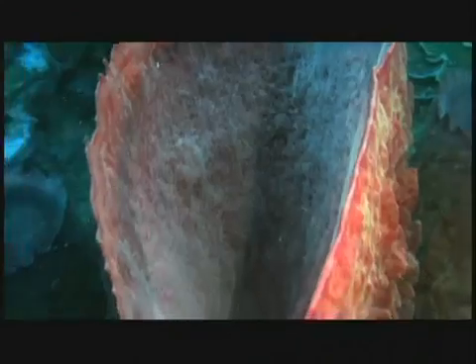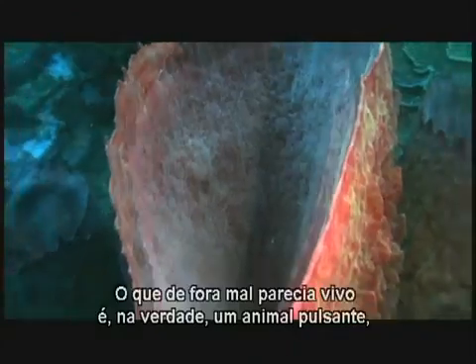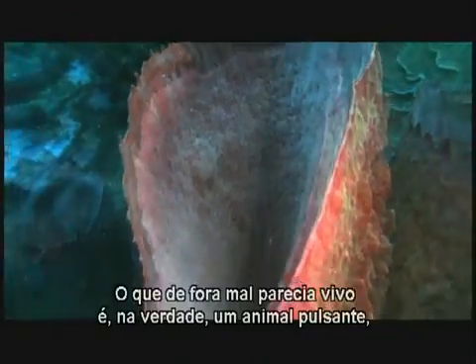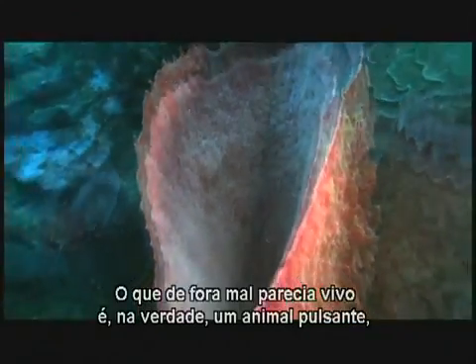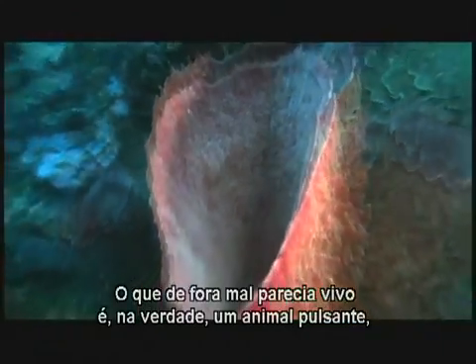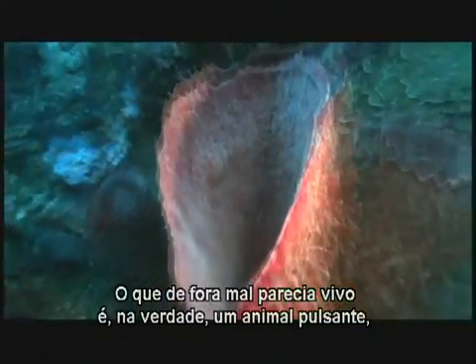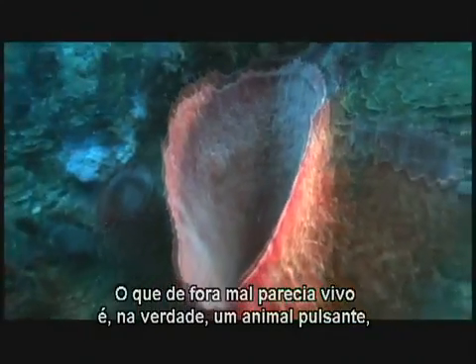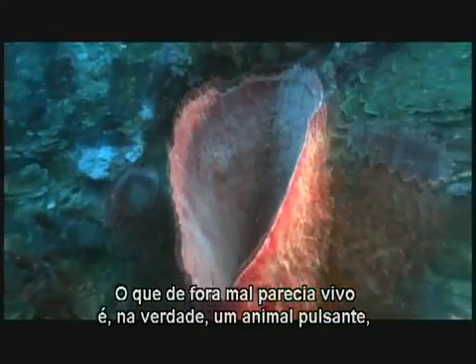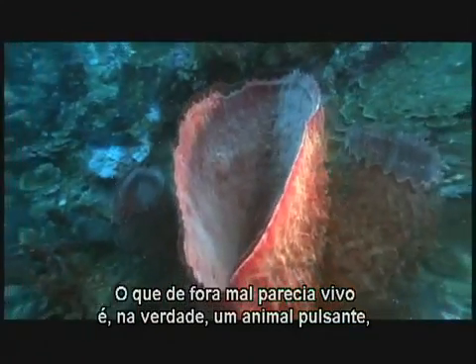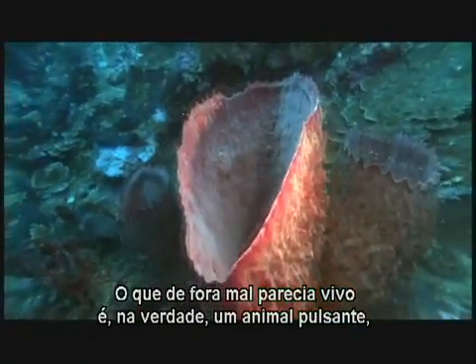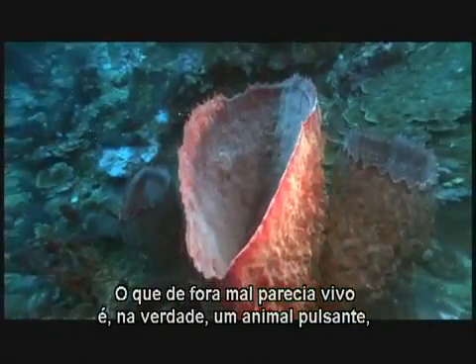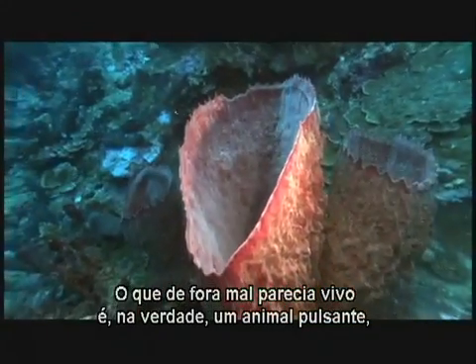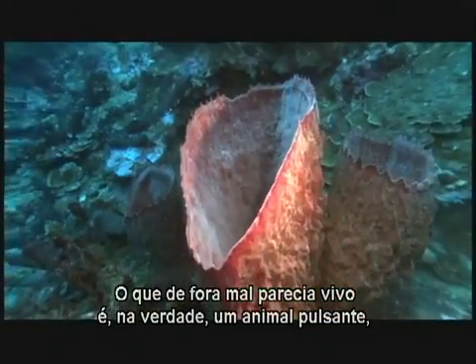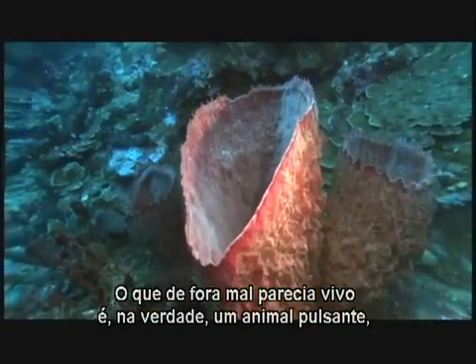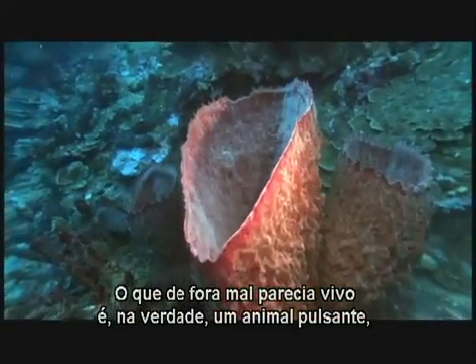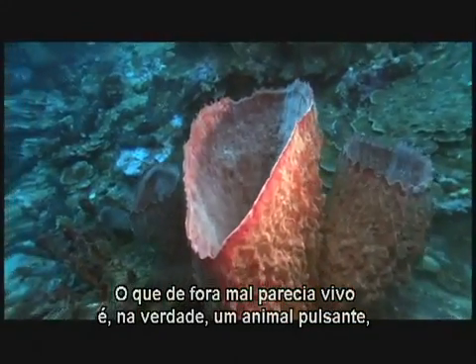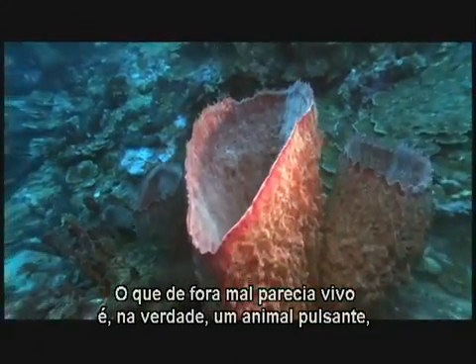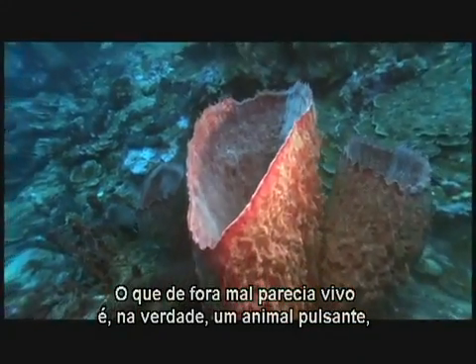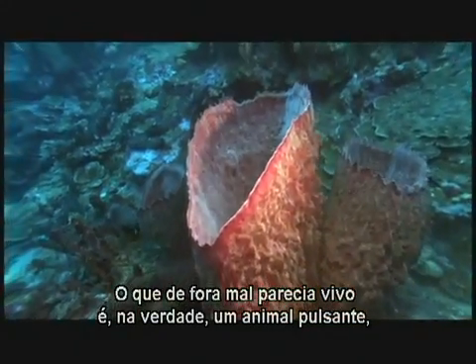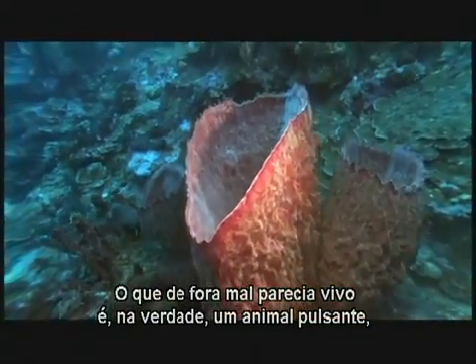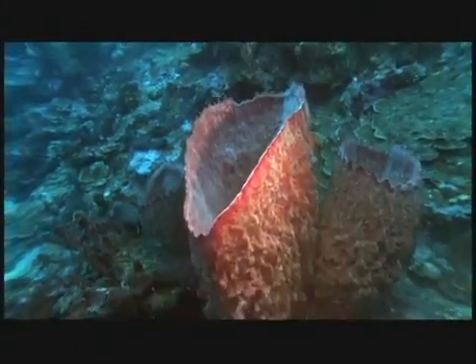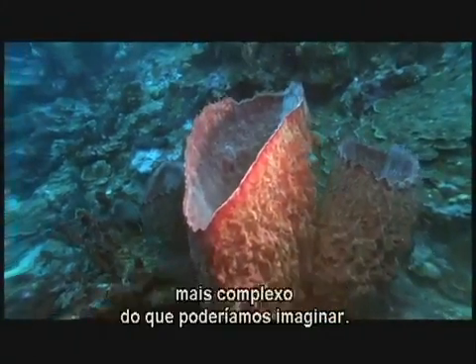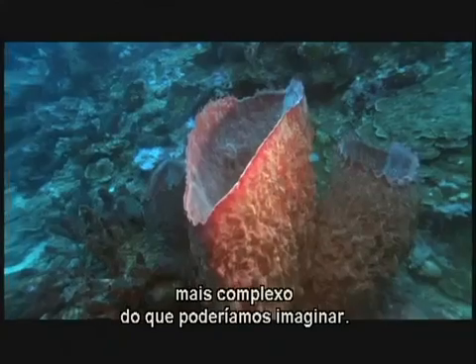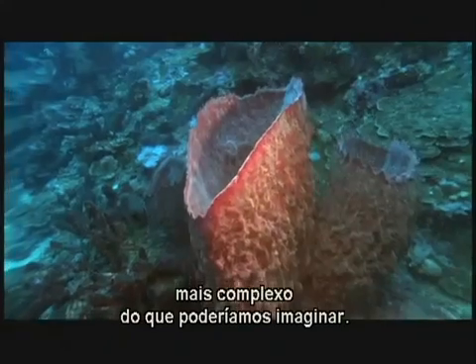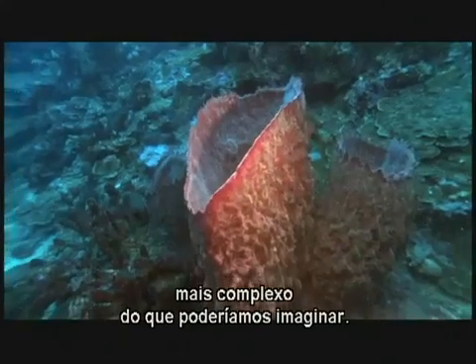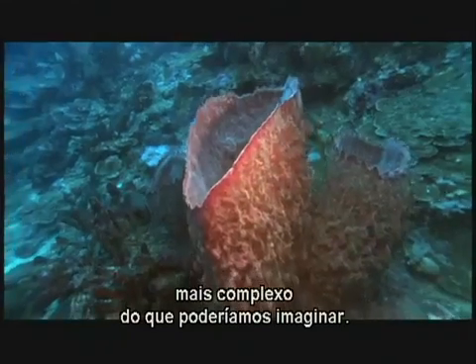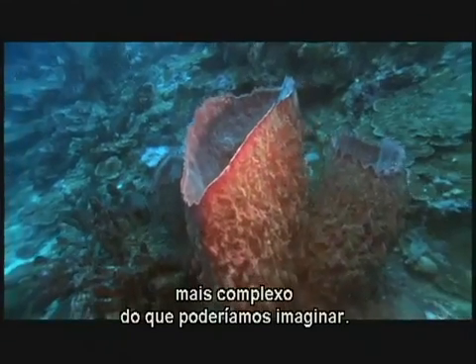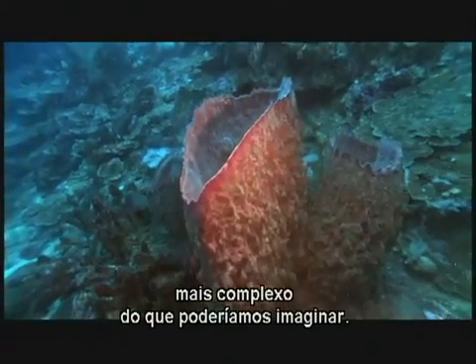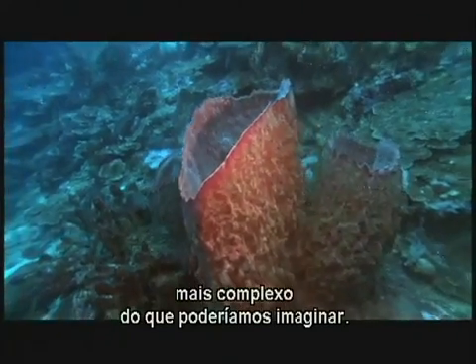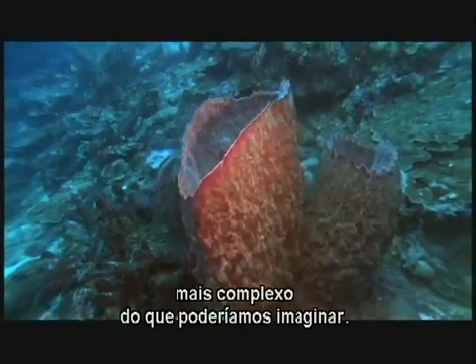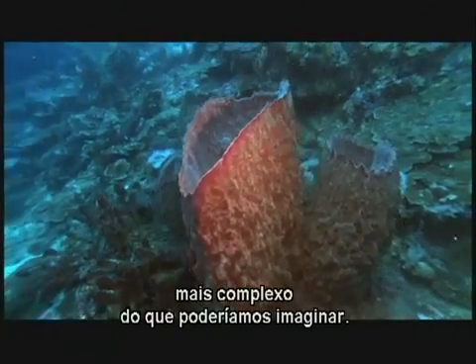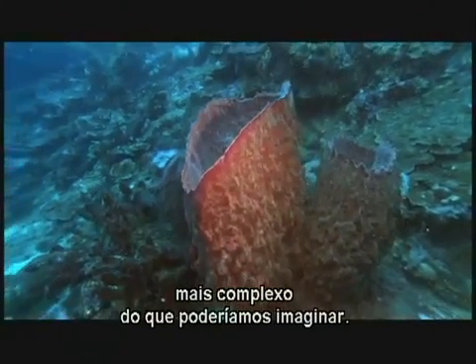What once seemed barely alive is actually a living animal, more complex than we could have imagined.